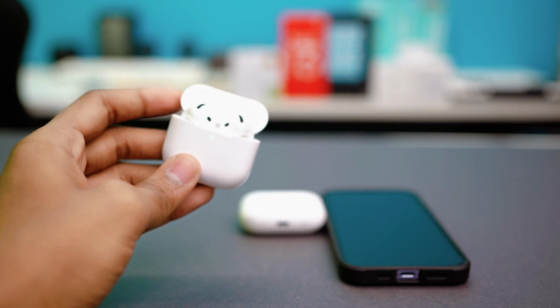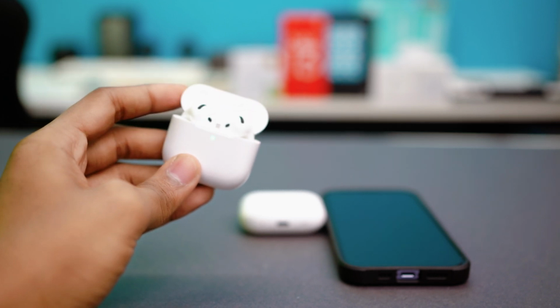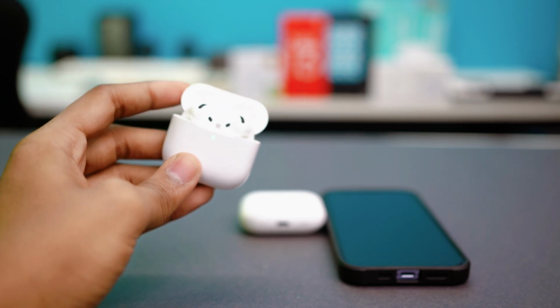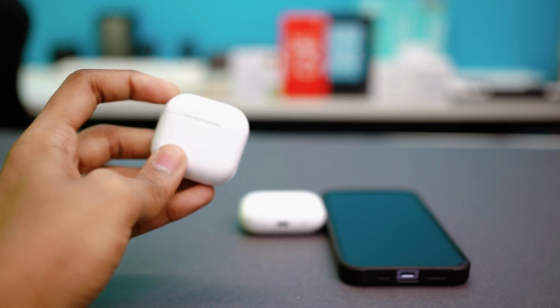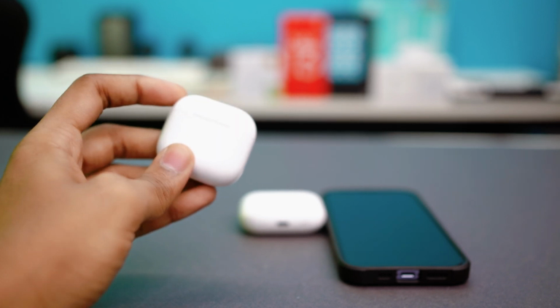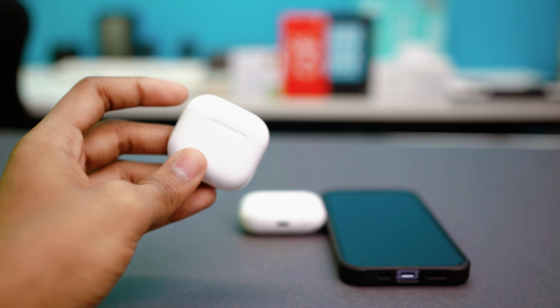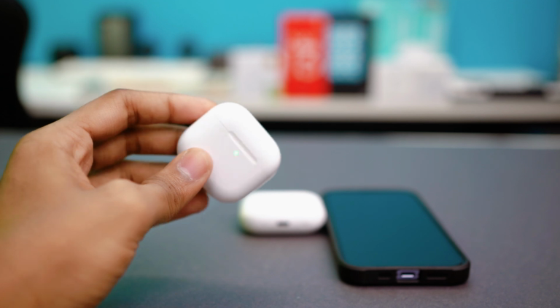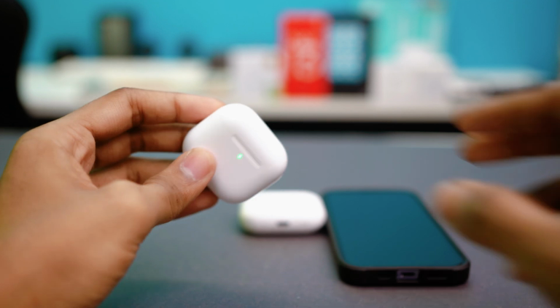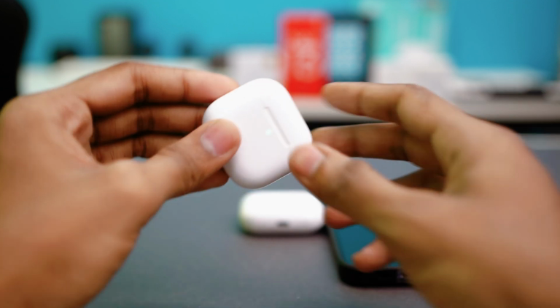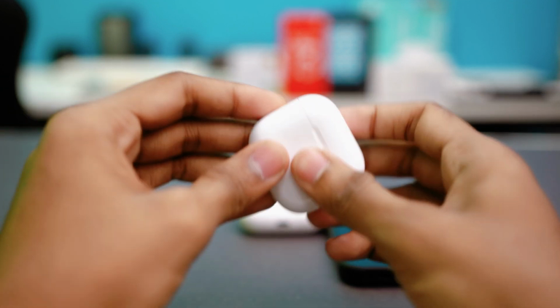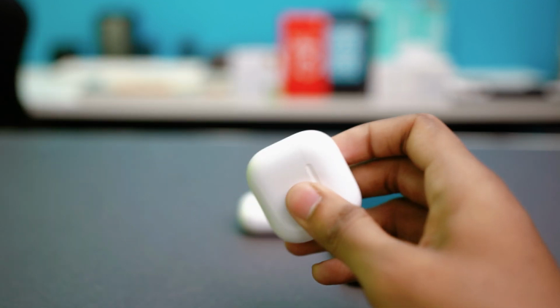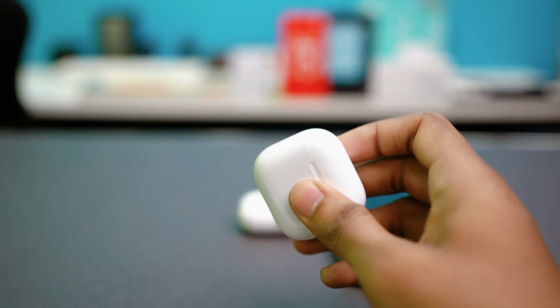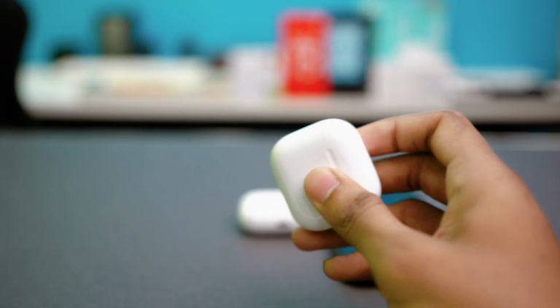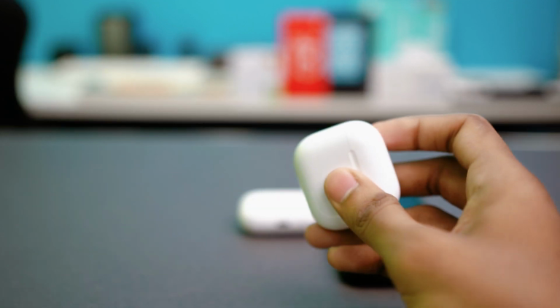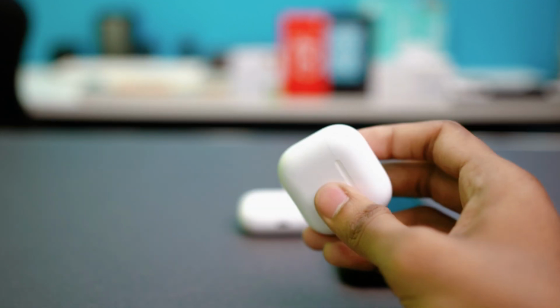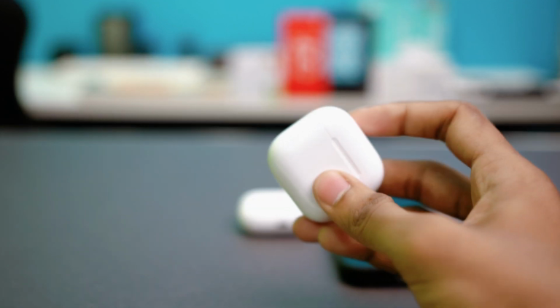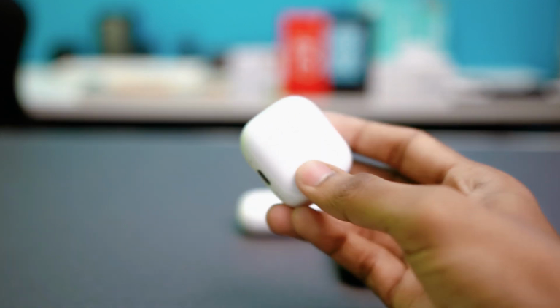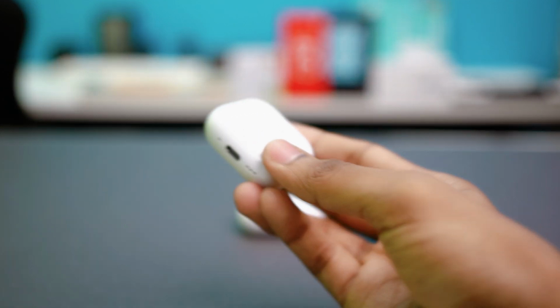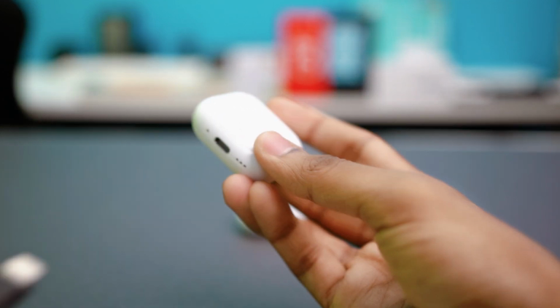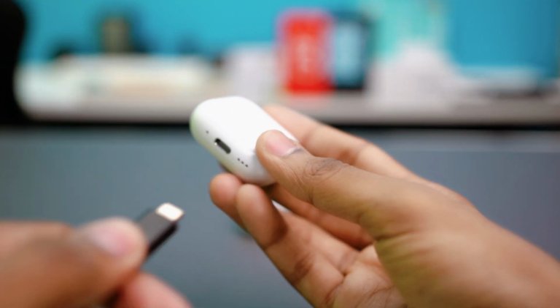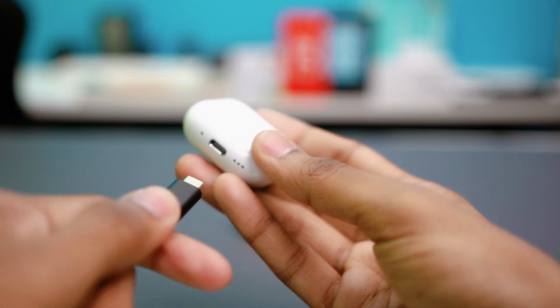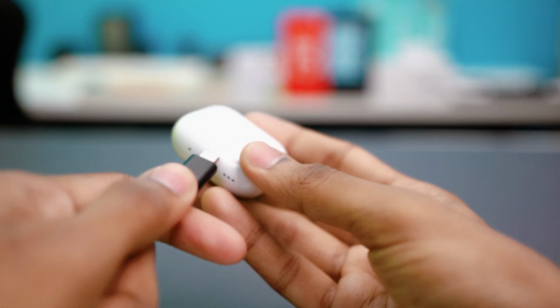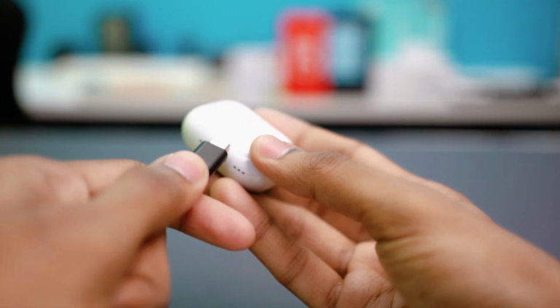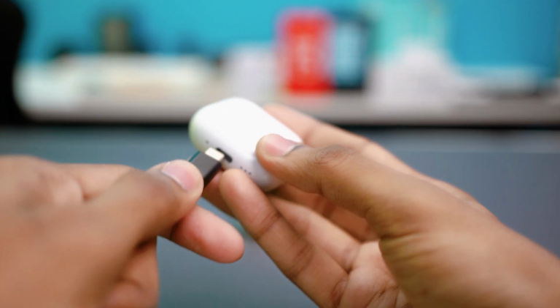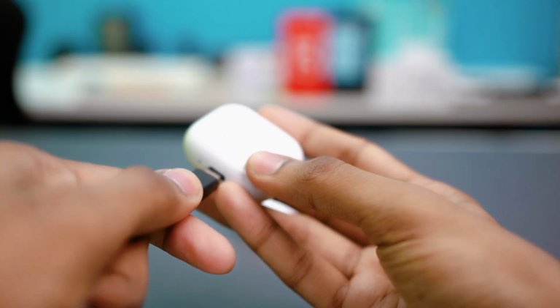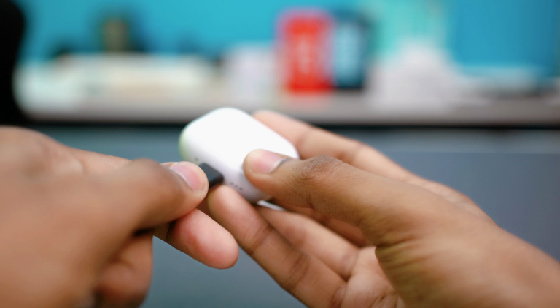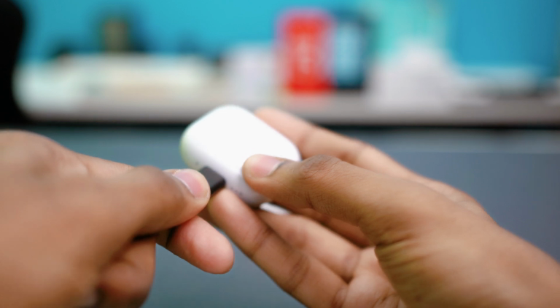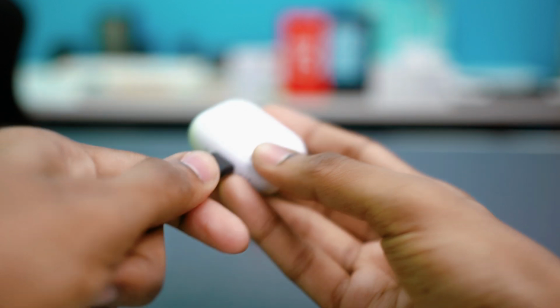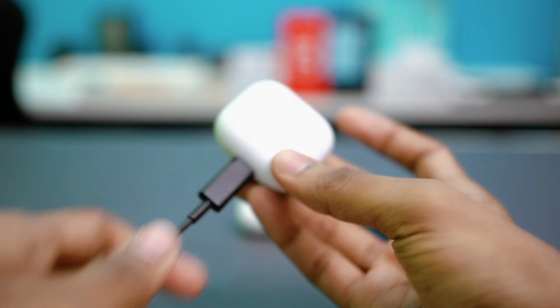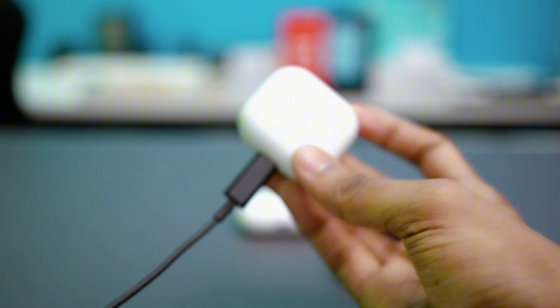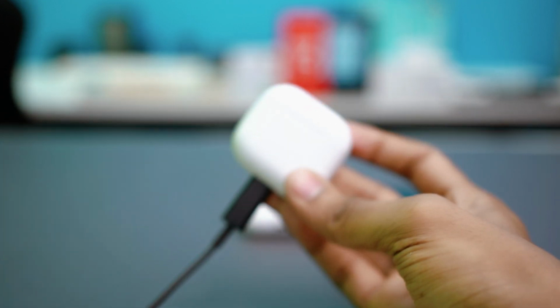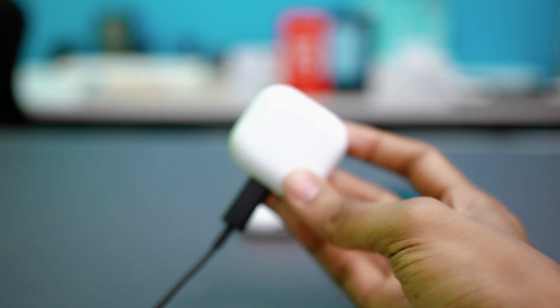Try using an official Apple charger or a different wall outlet. Let it charge for 15 to 30 minutes, then try again.